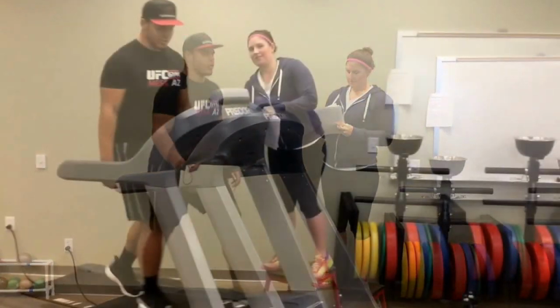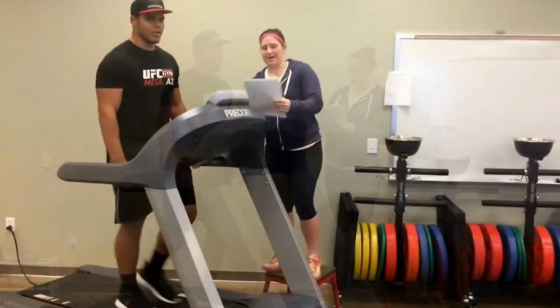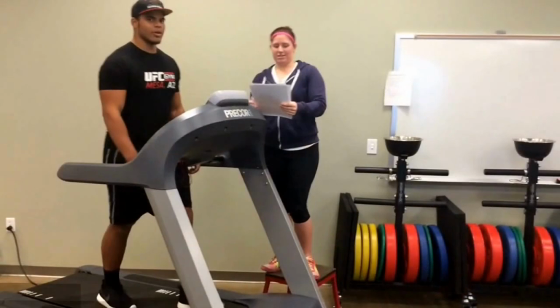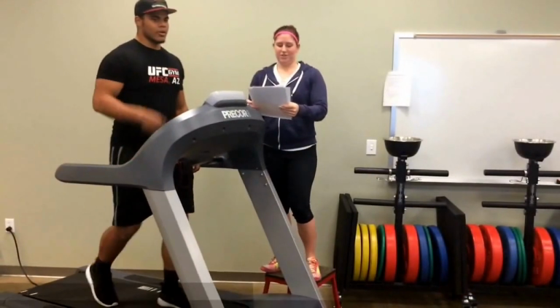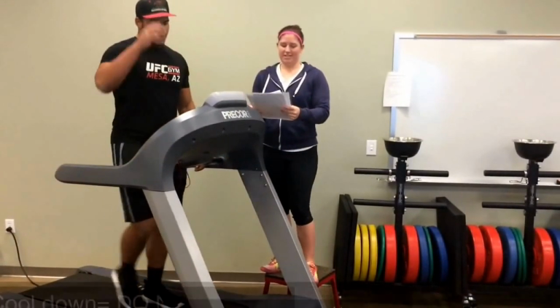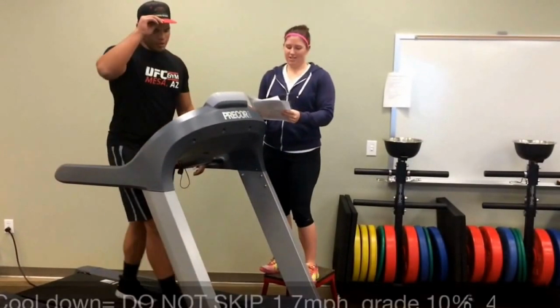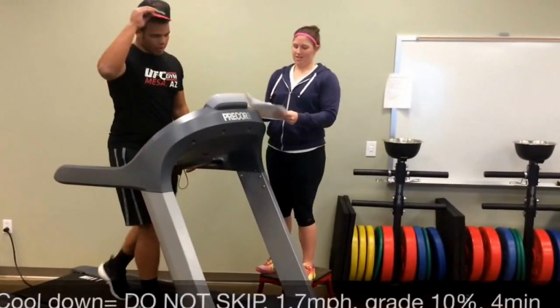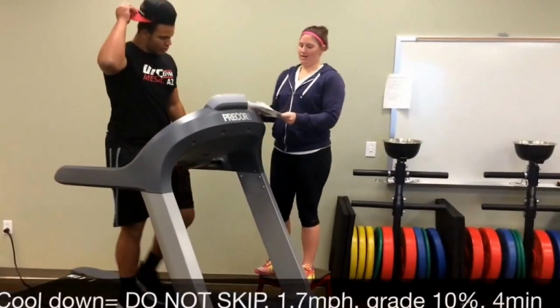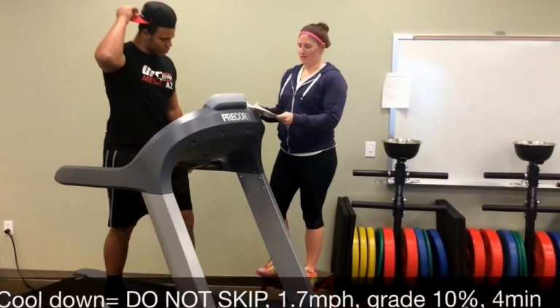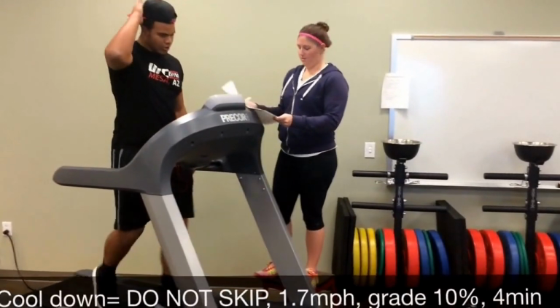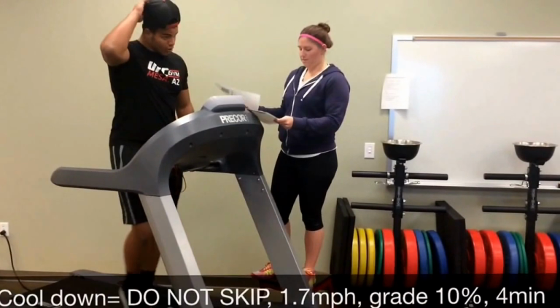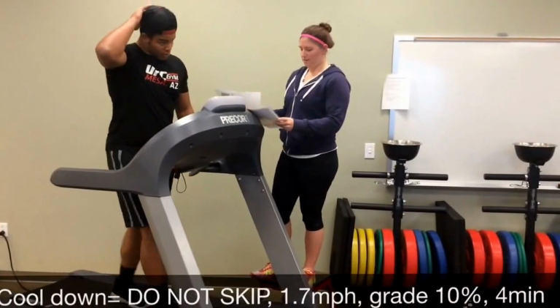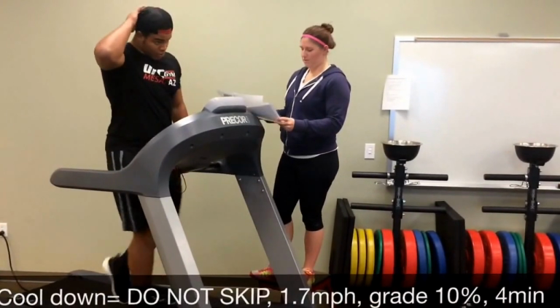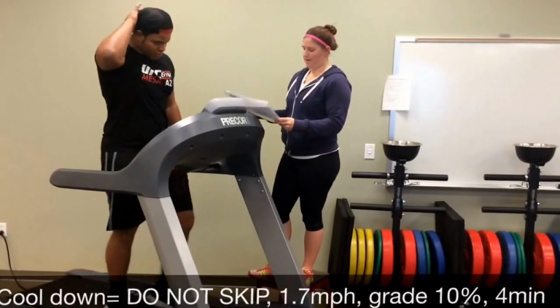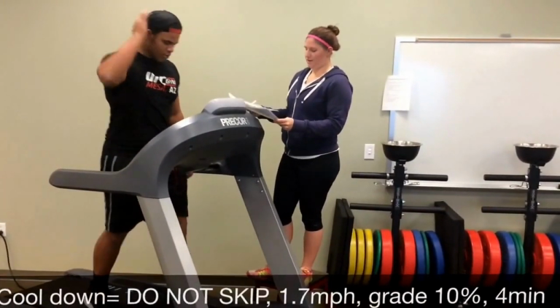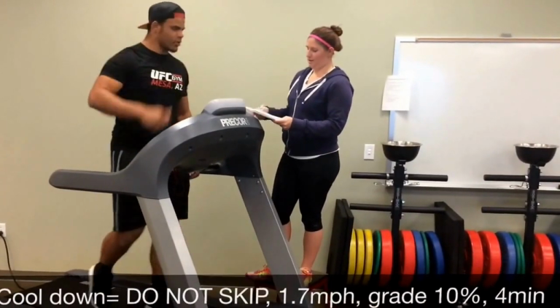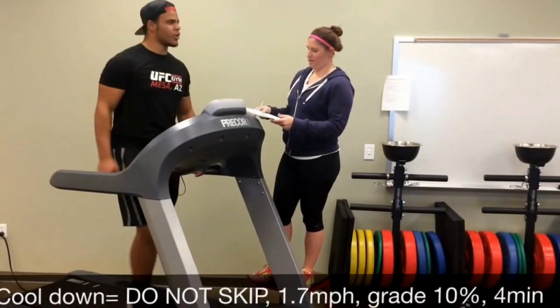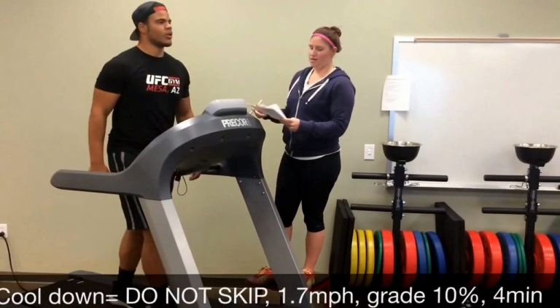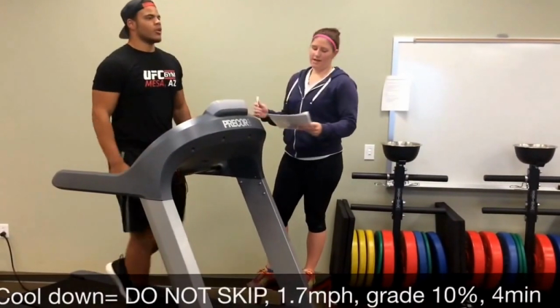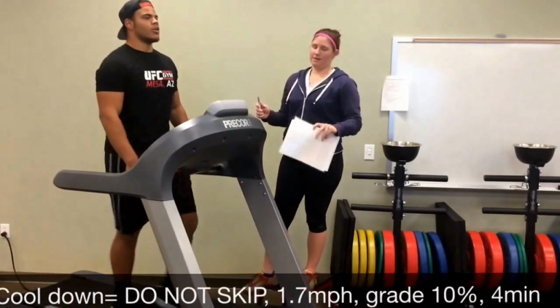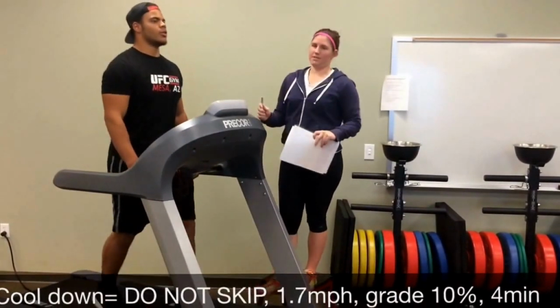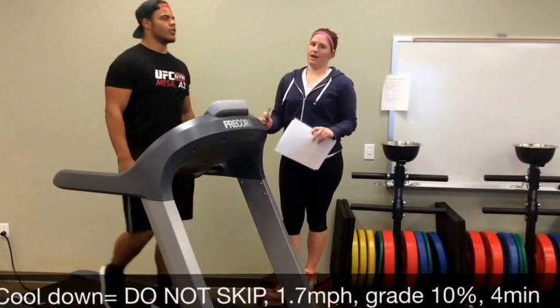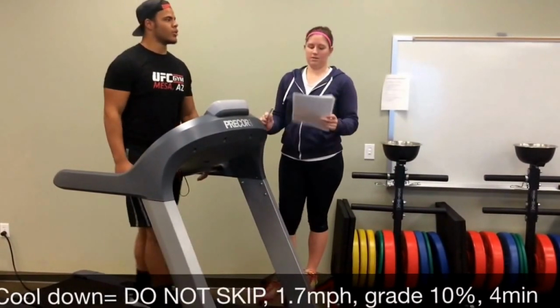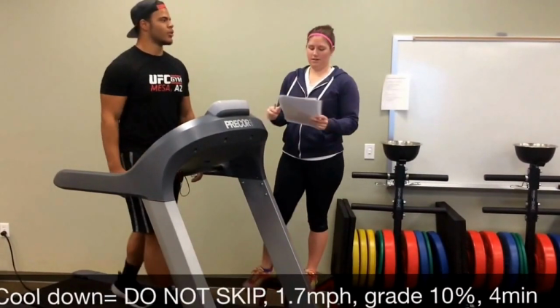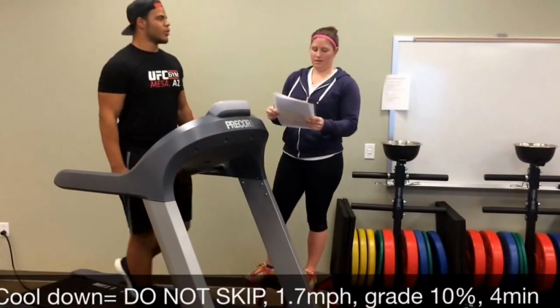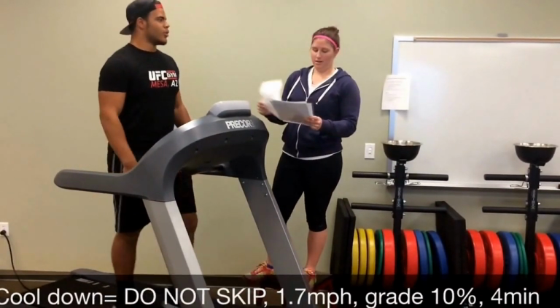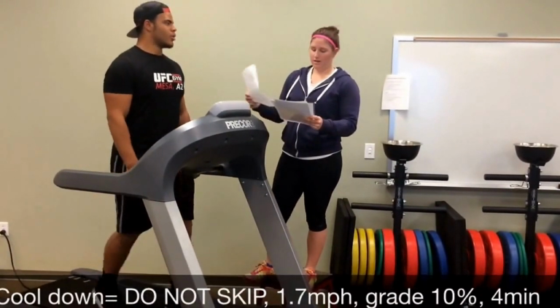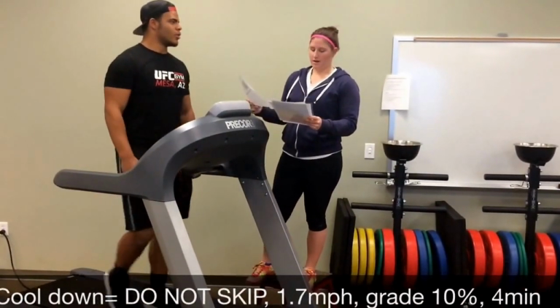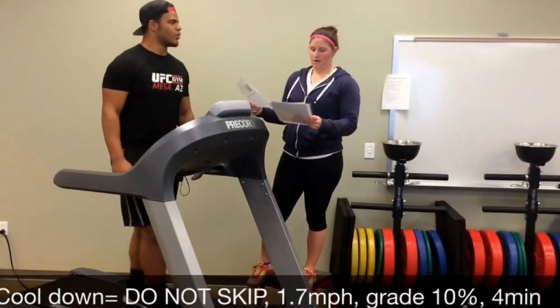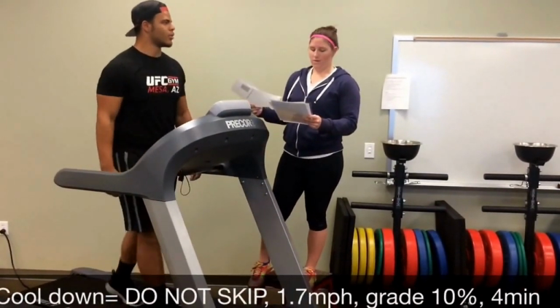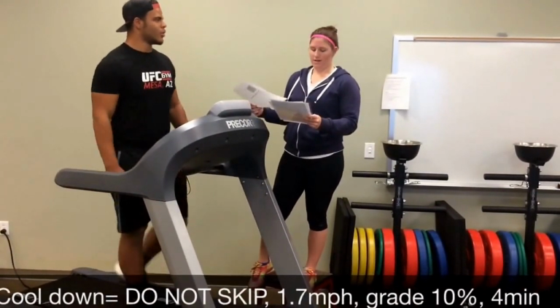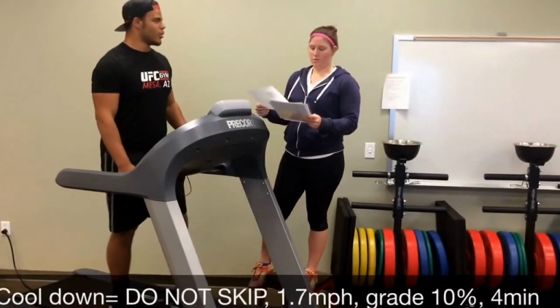Back to the first stage speed for the cool-down, until his heart rate comes down to 120.